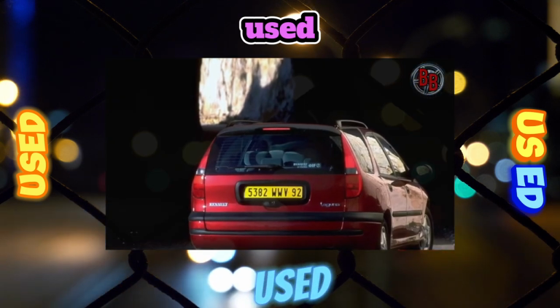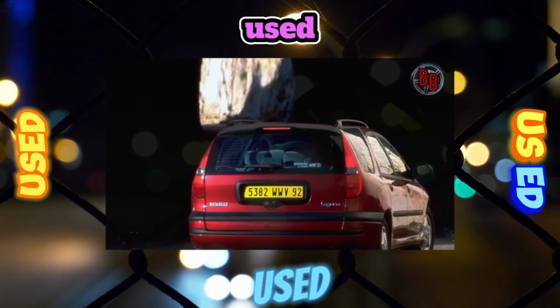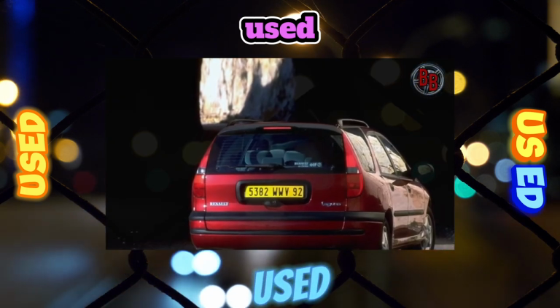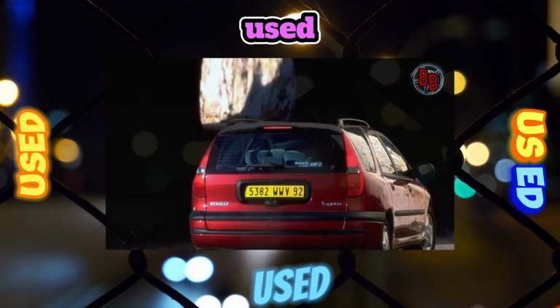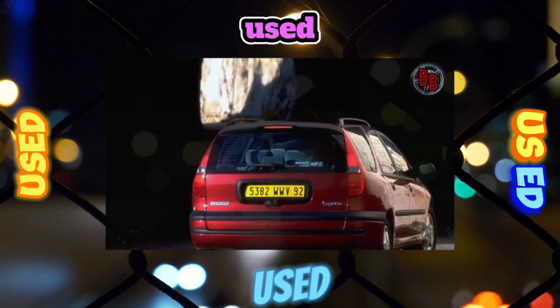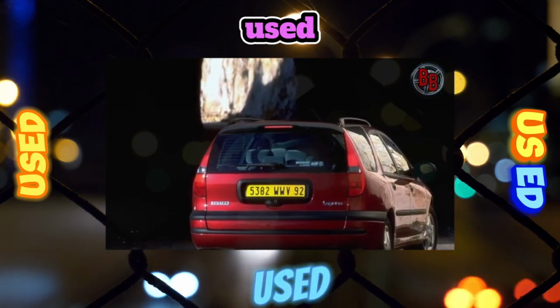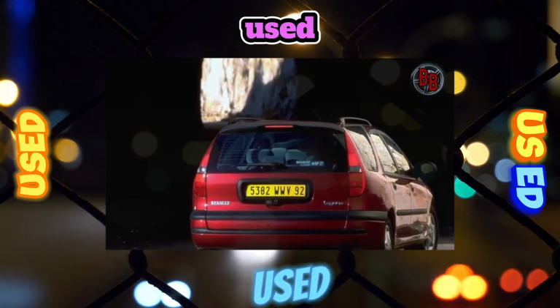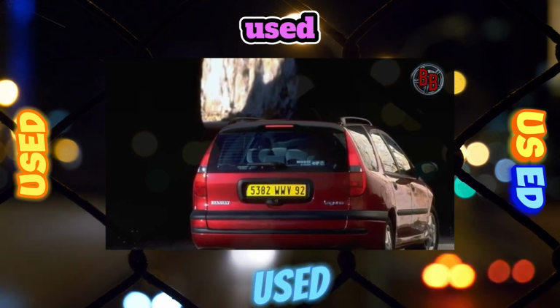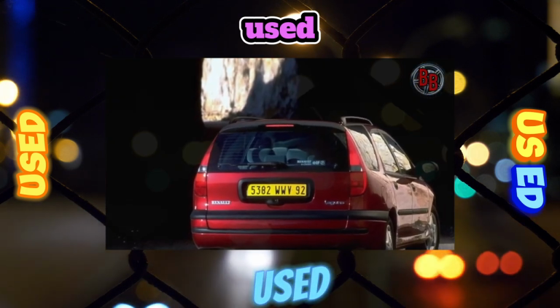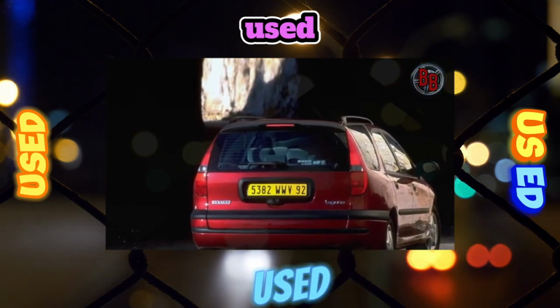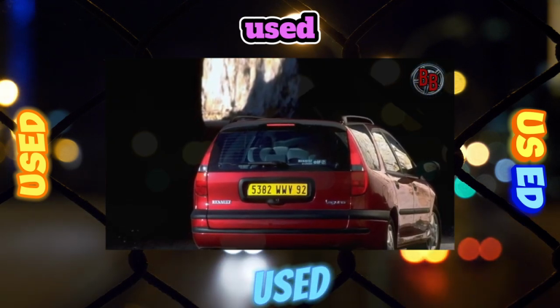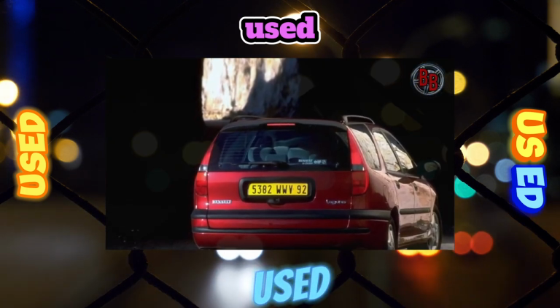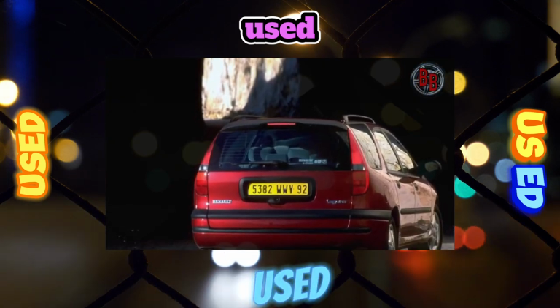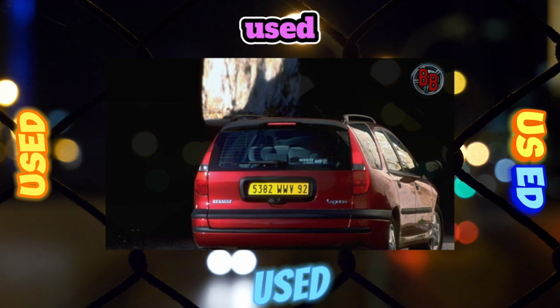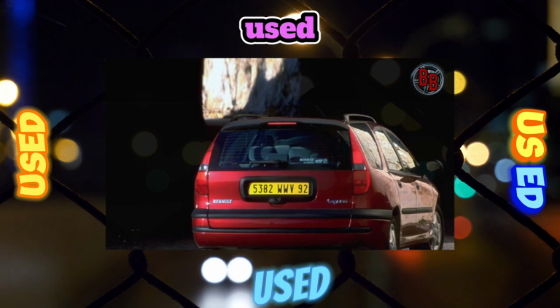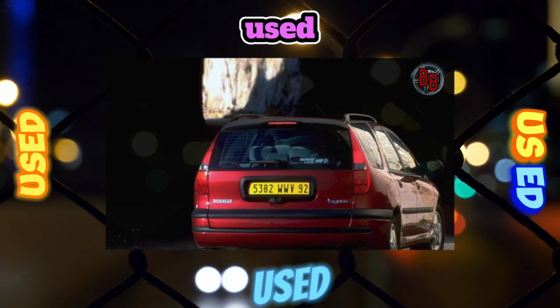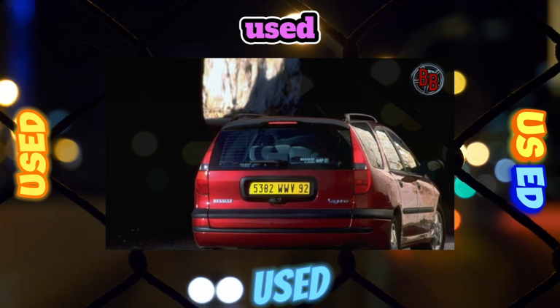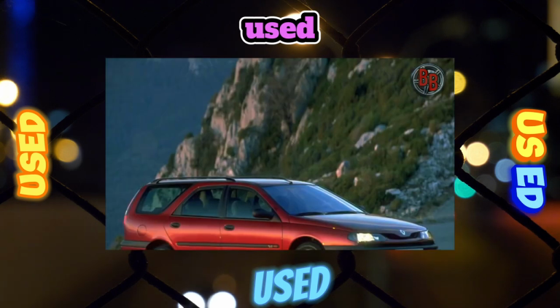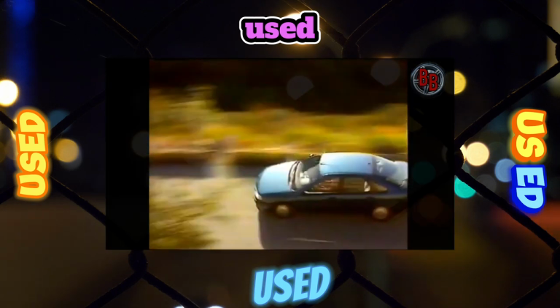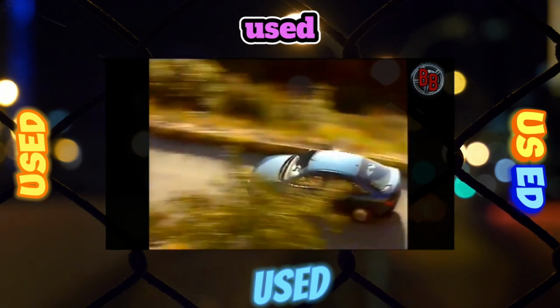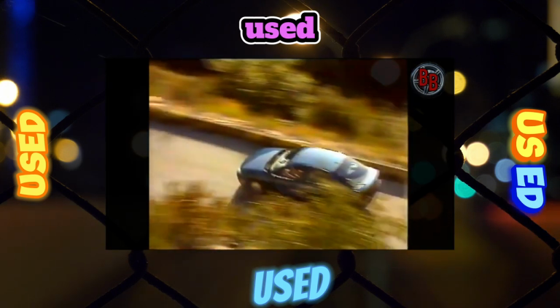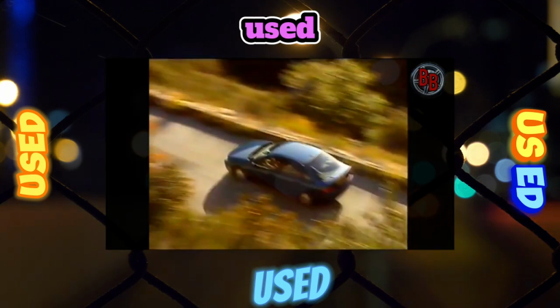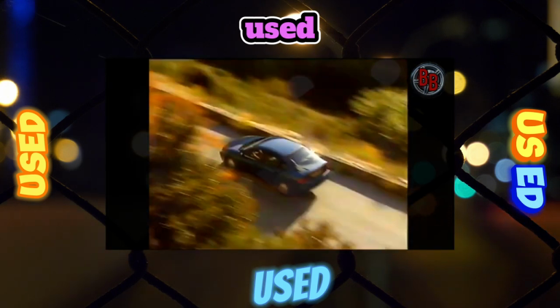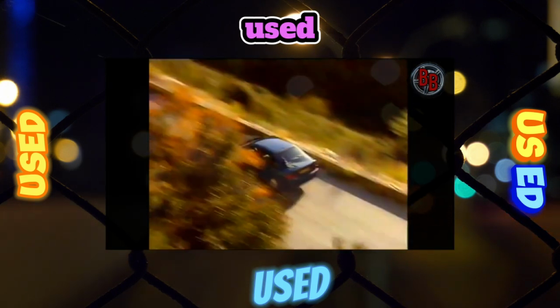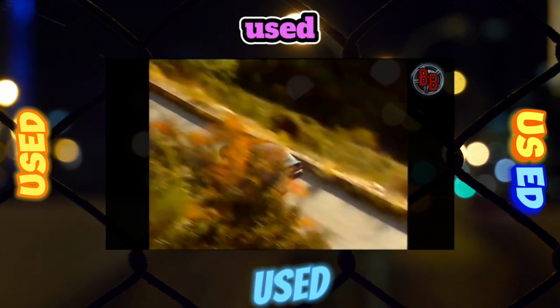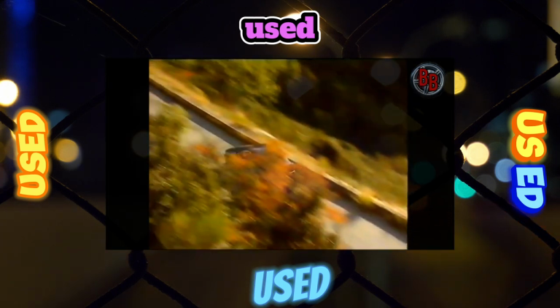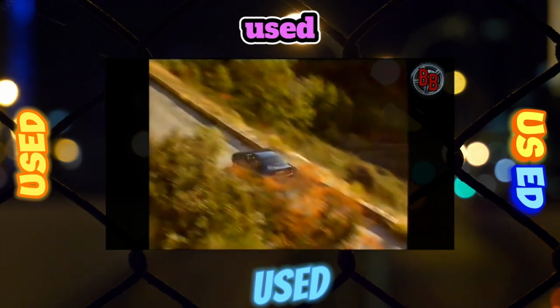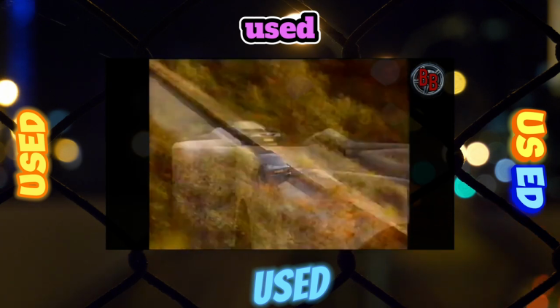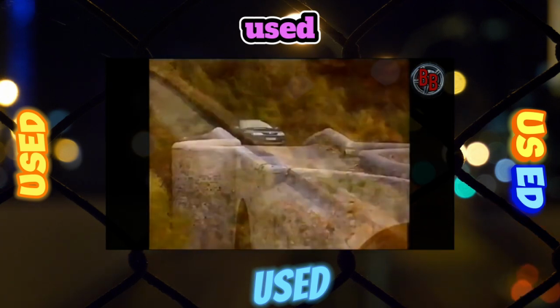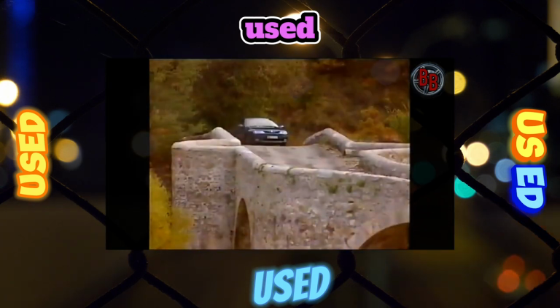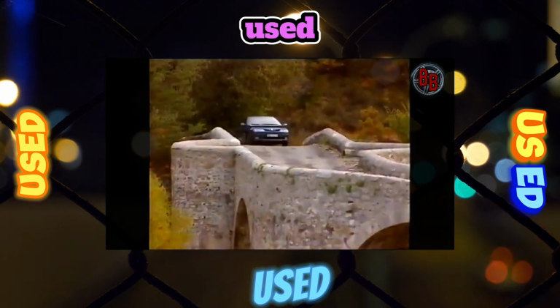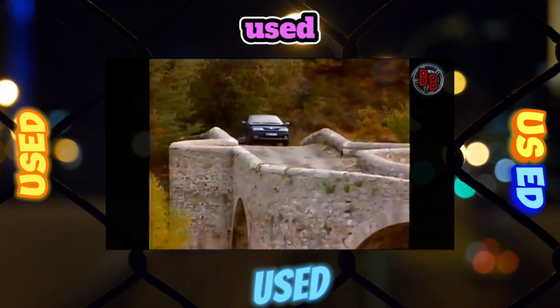The trunk of the Nevada station wagon is one of the largest among its classmates, with a volume of 830 to 1850 liters.